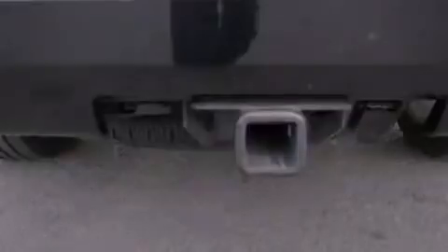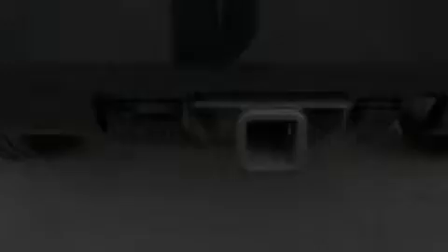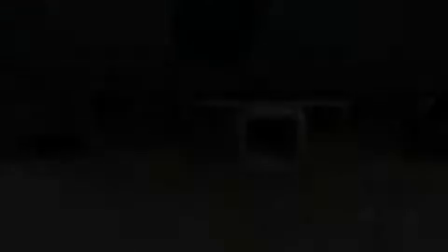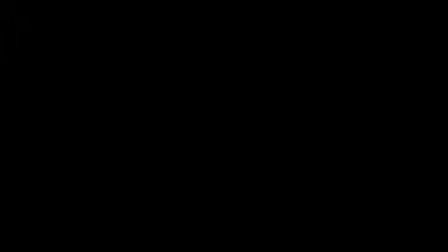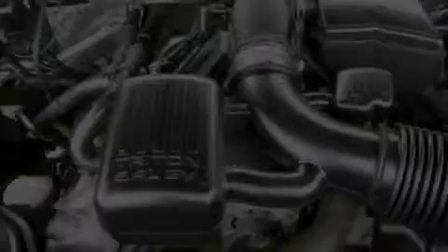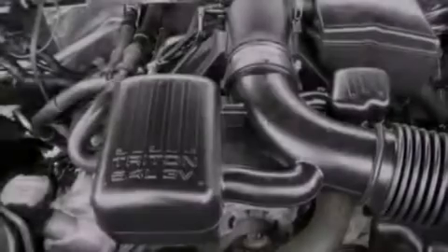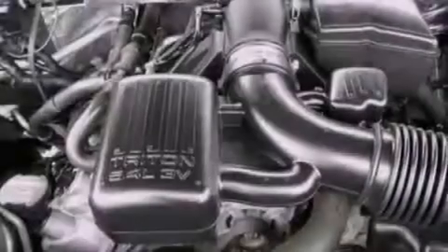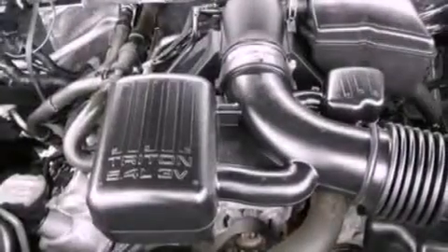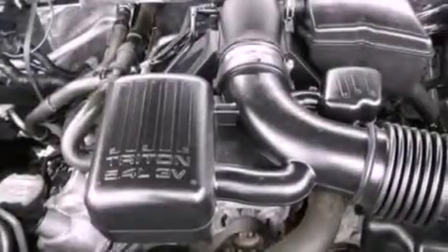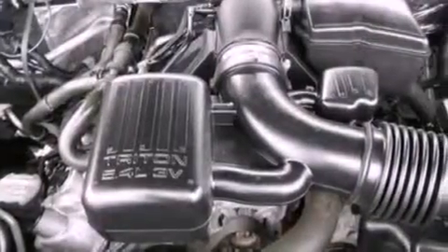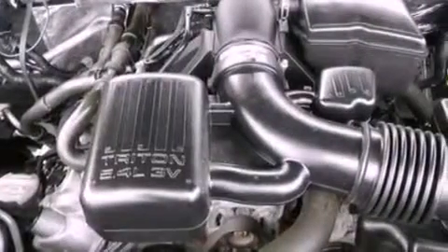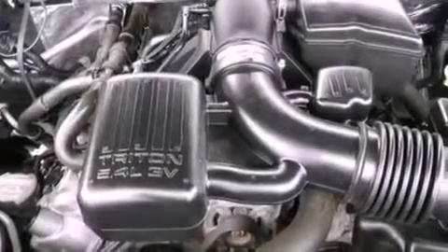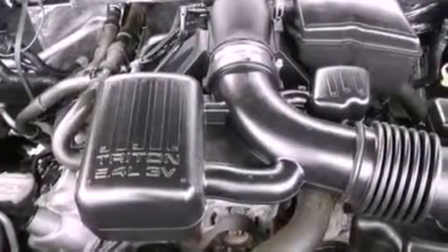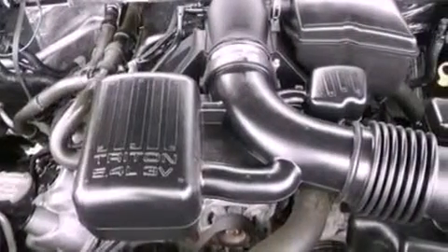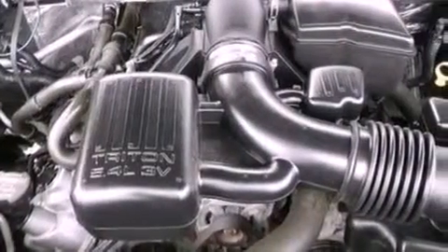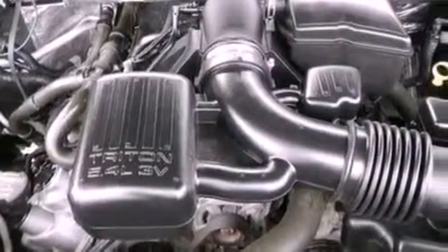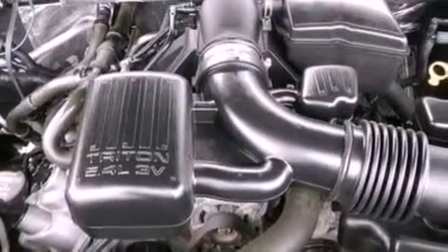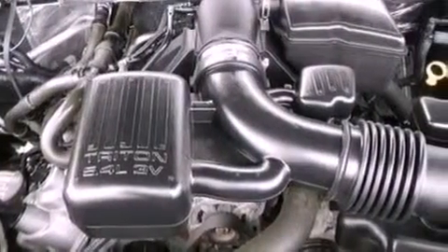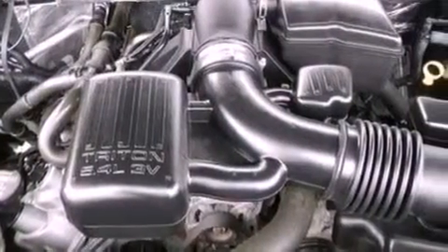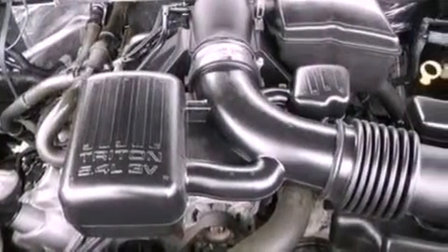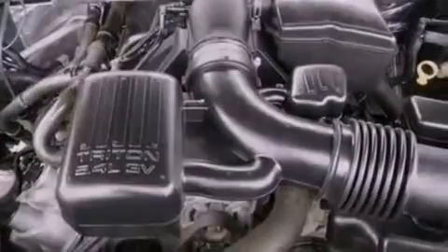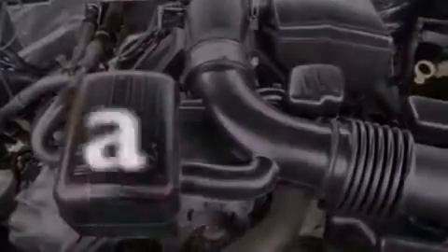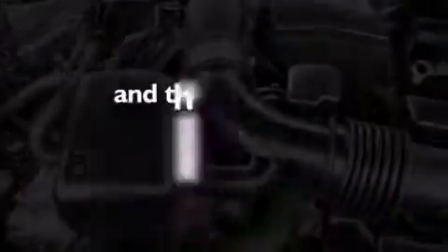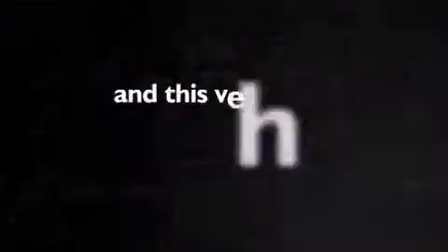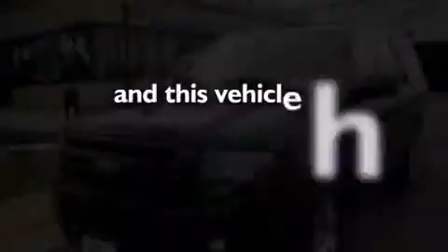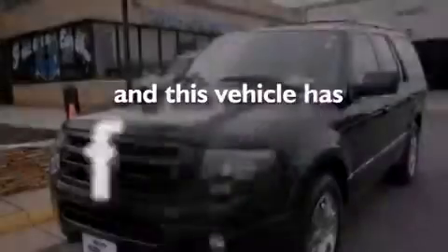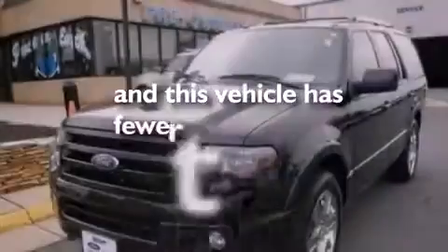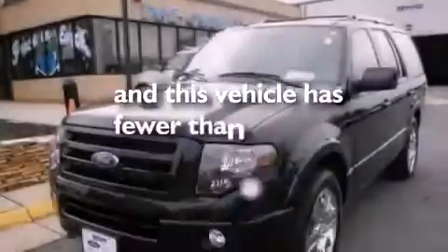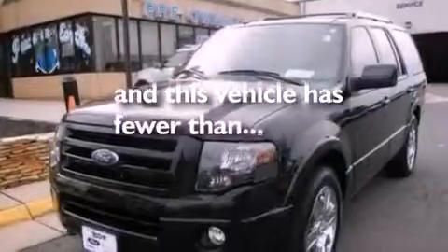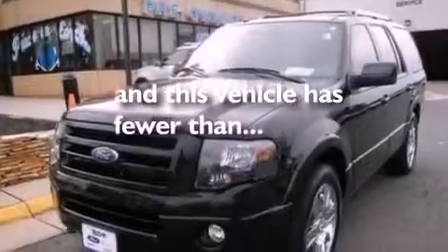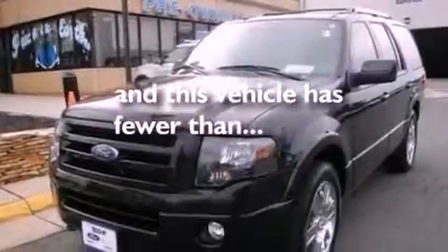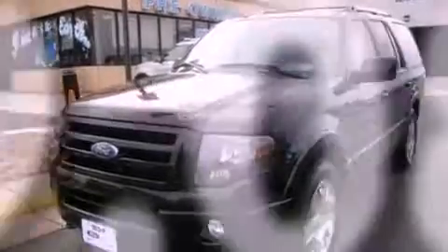Also included are running boards, a trailer hitch receiver, an anti-lock braking system, cruise control, and this vehicle has fewer than 30,000 miles on the odometer.